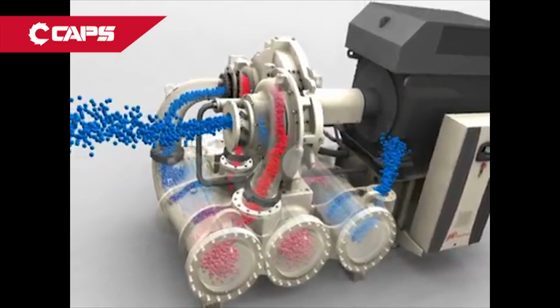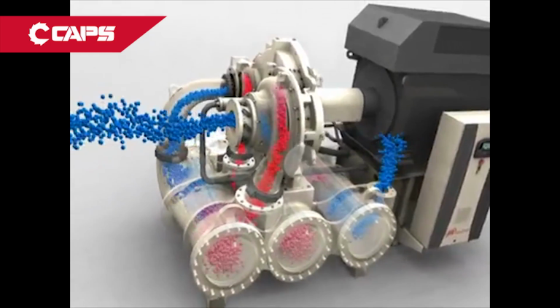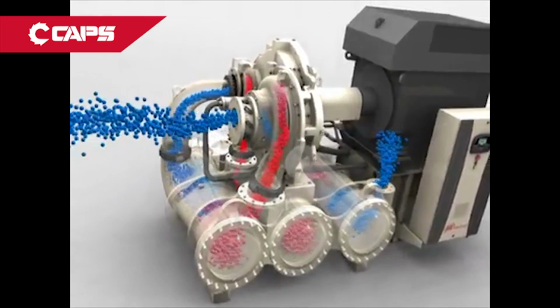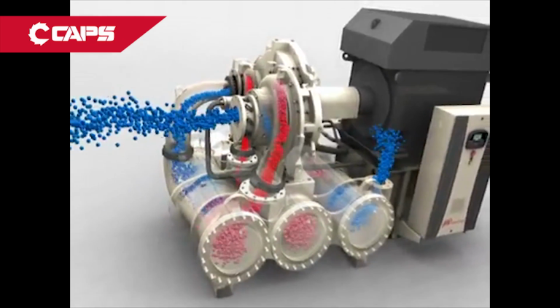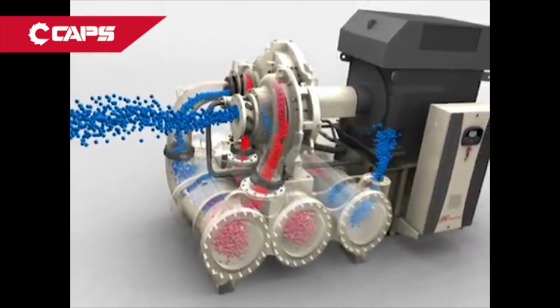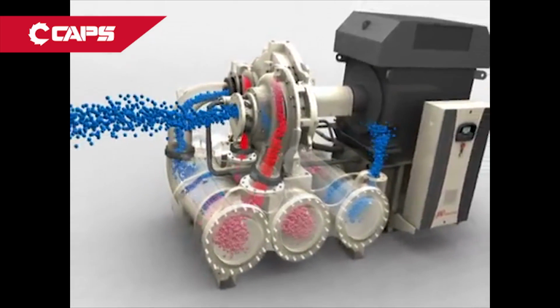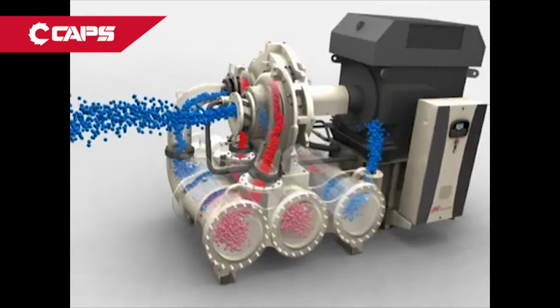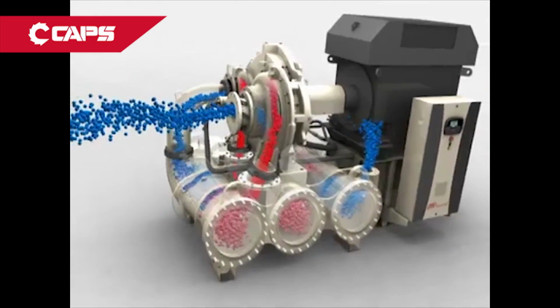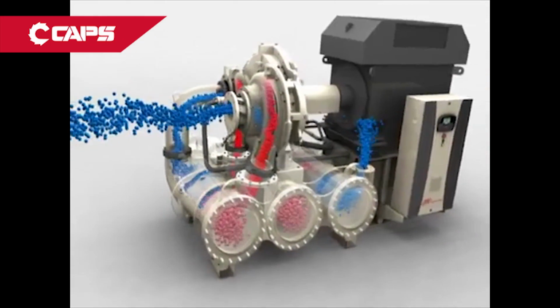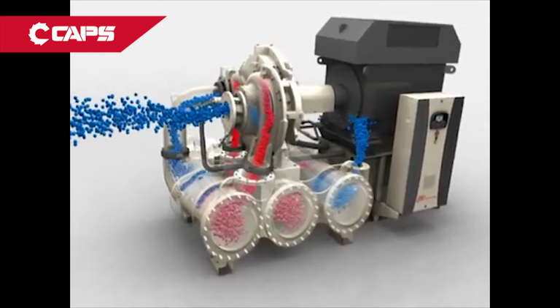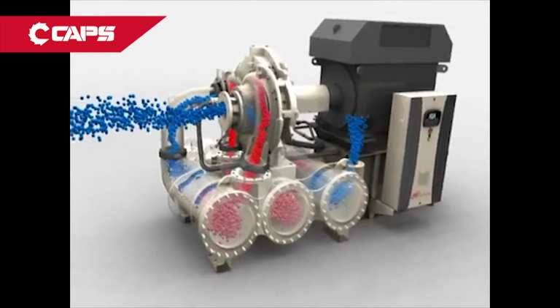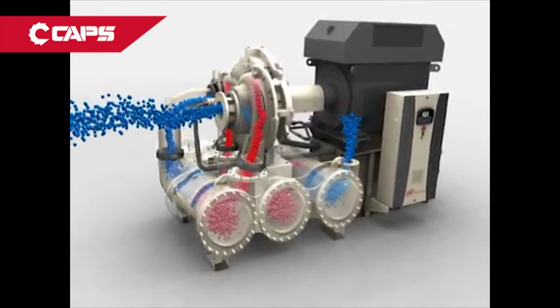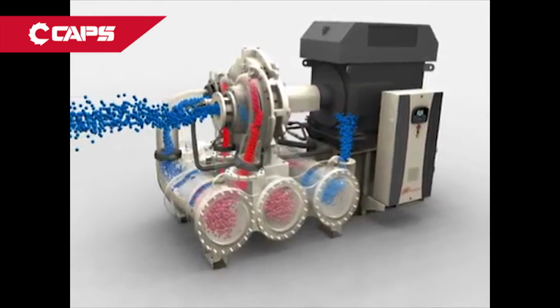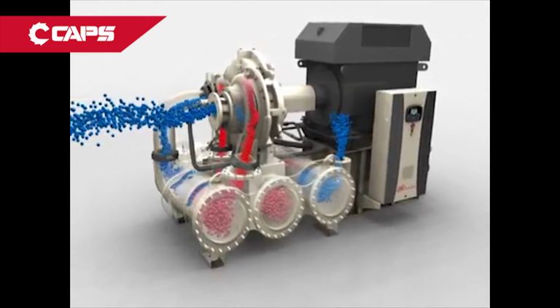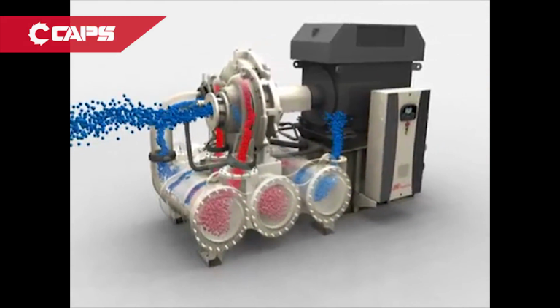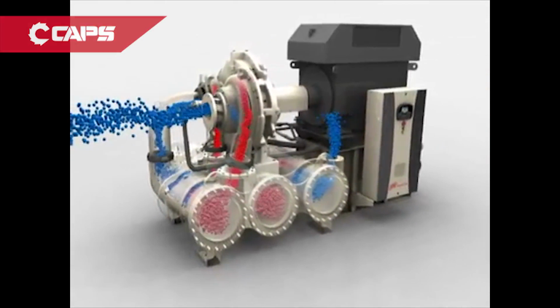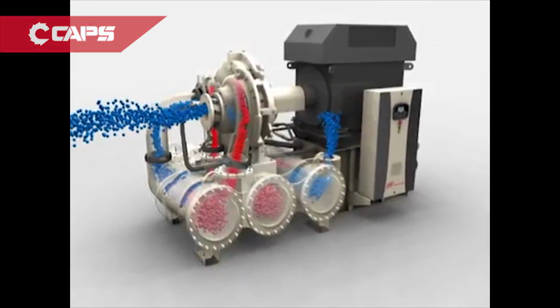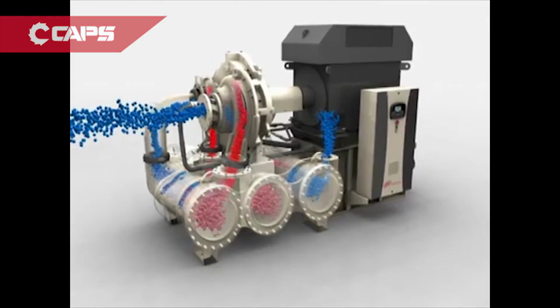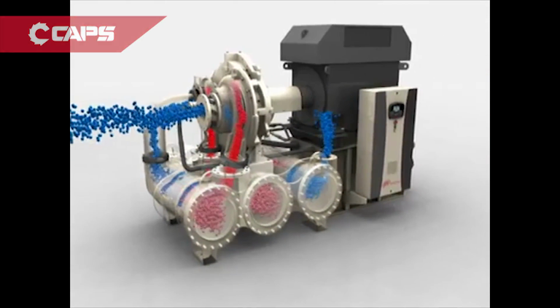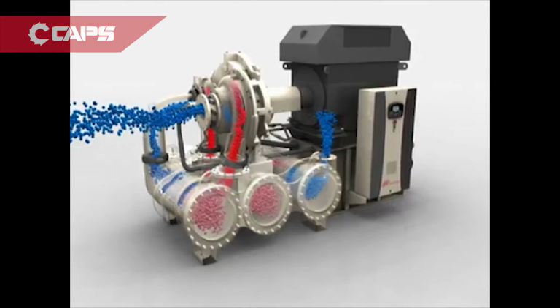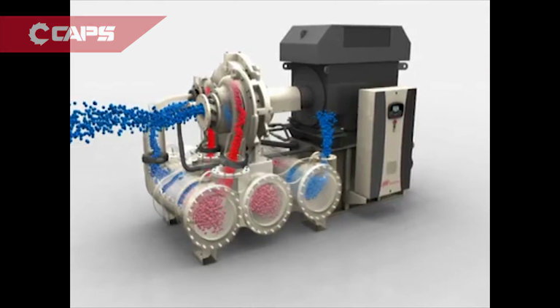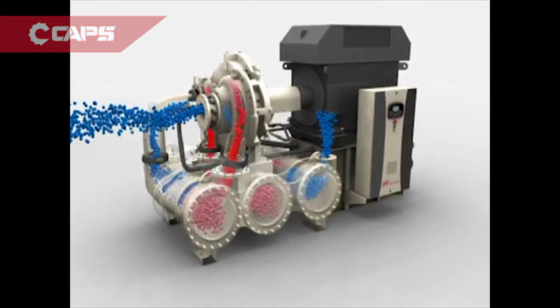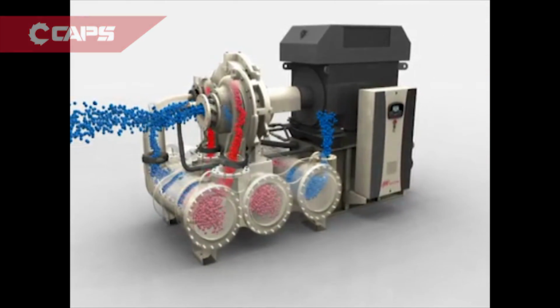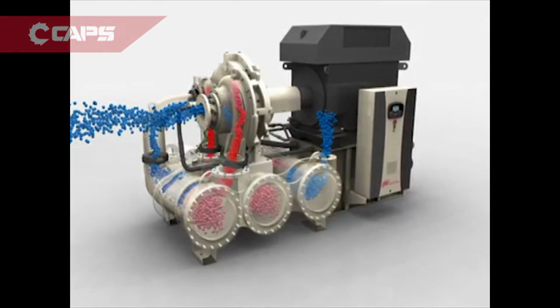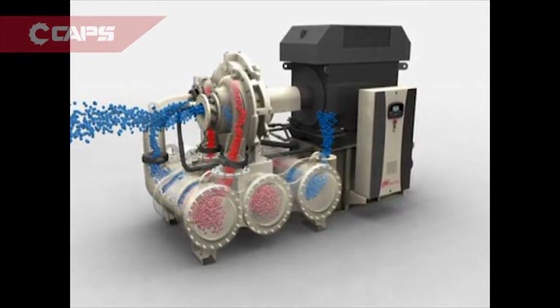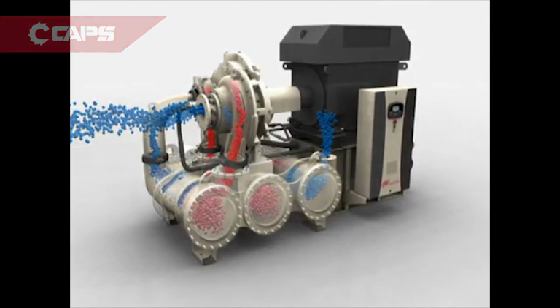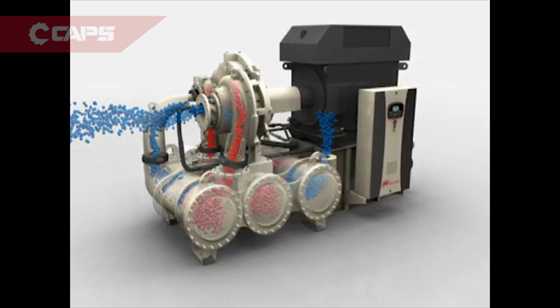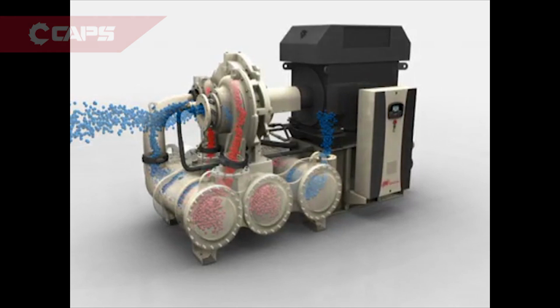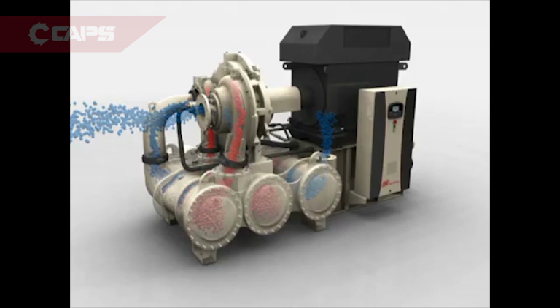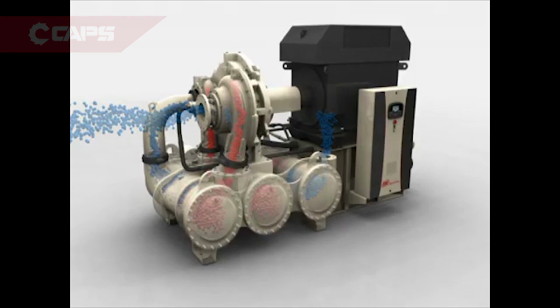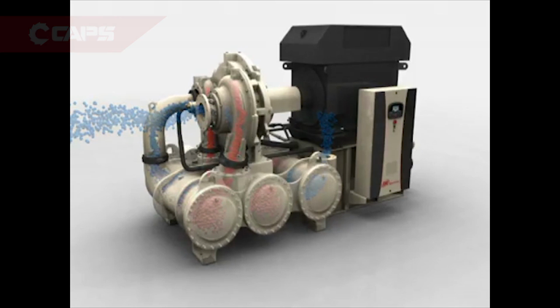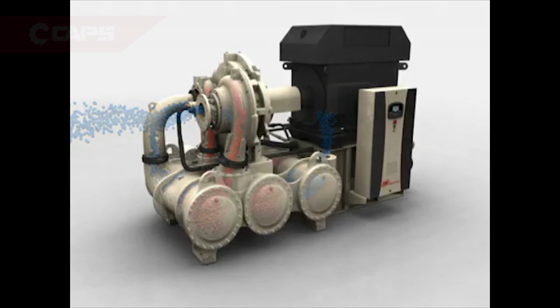The resulting condensate is separated out and sent to air-saving no-loss moisture traps, maximizing efficiency.